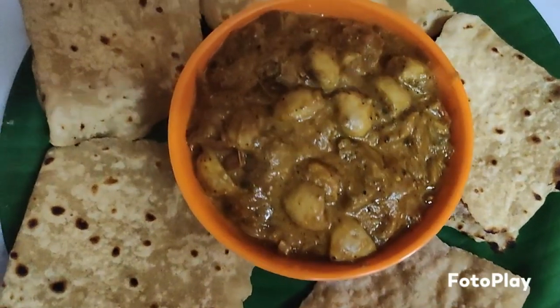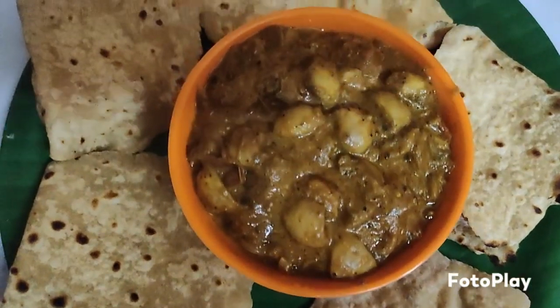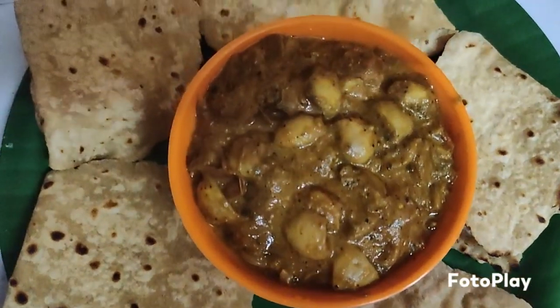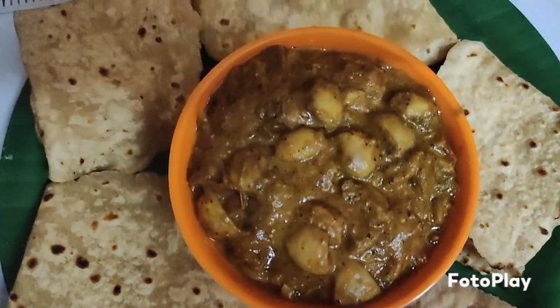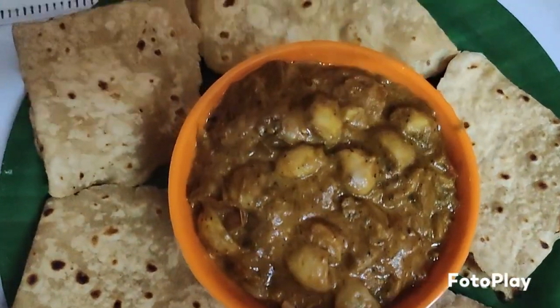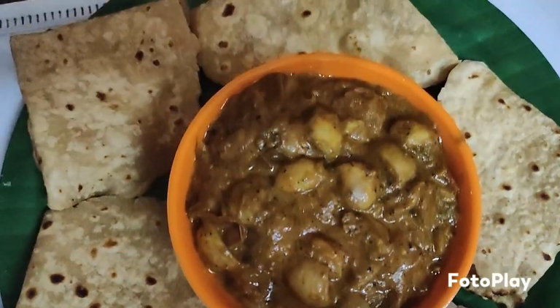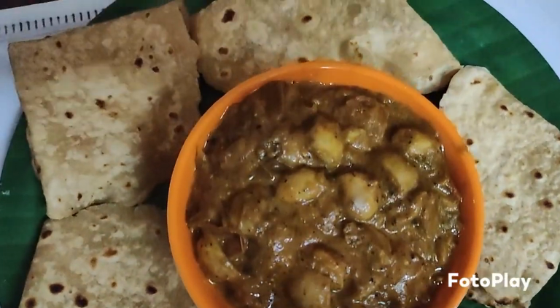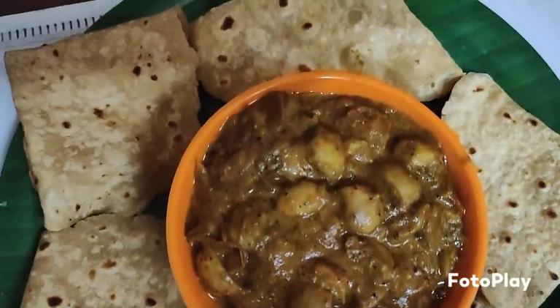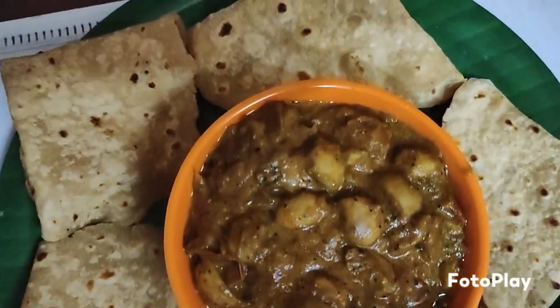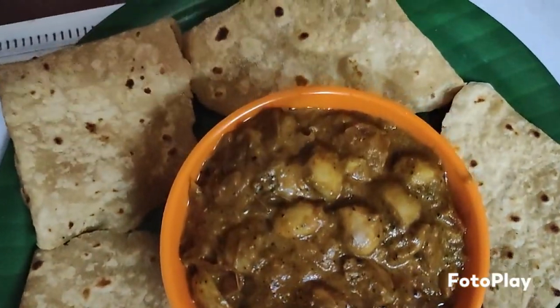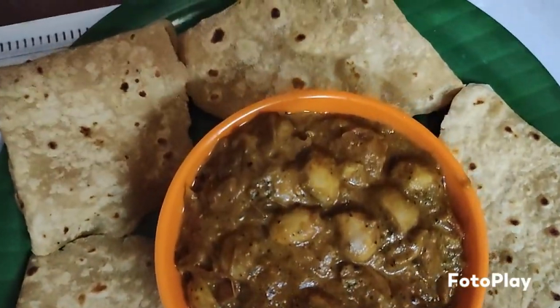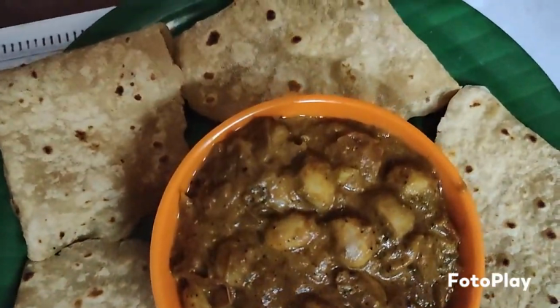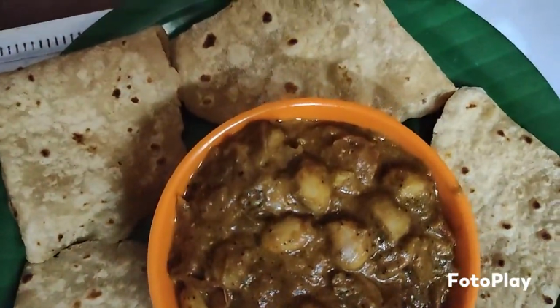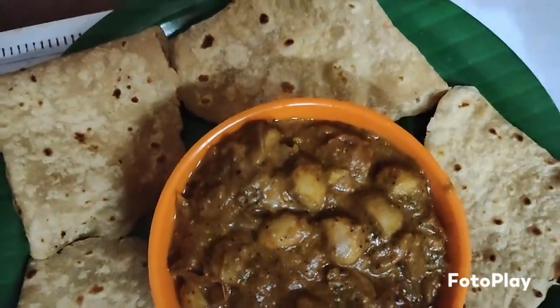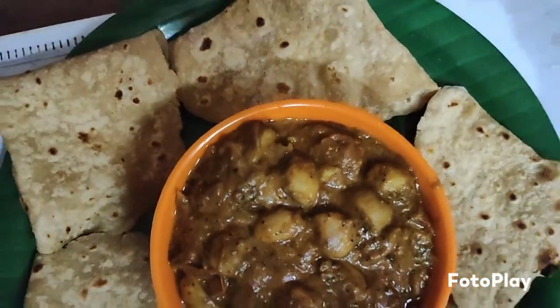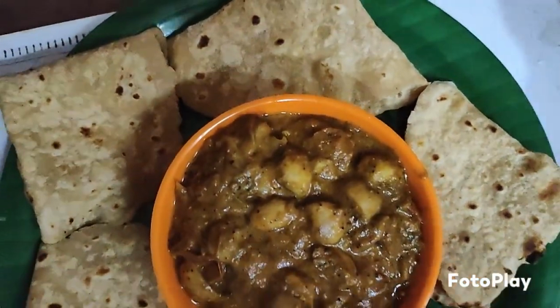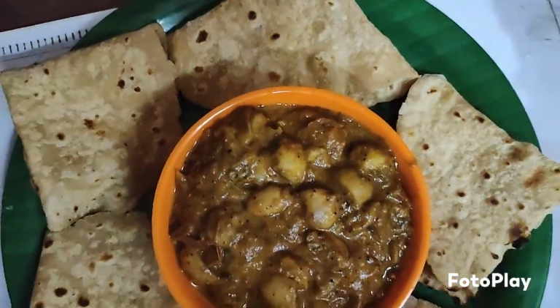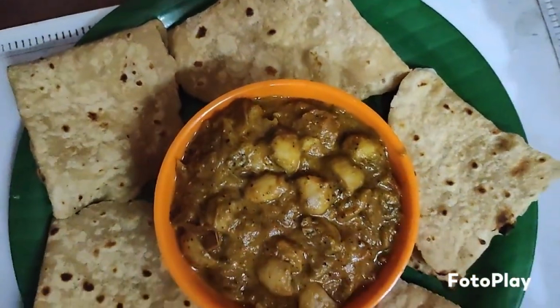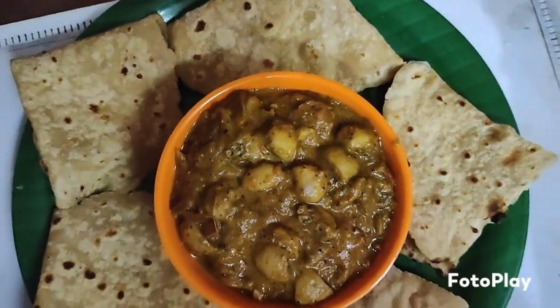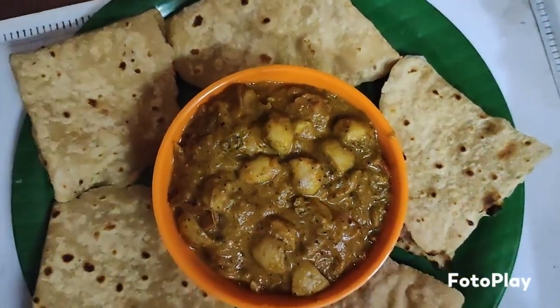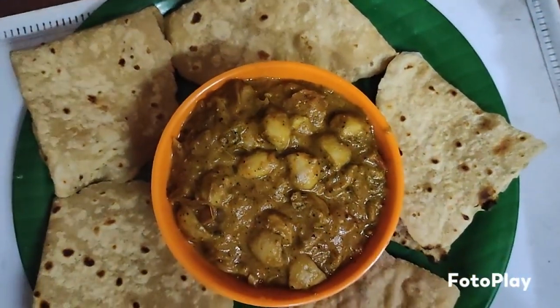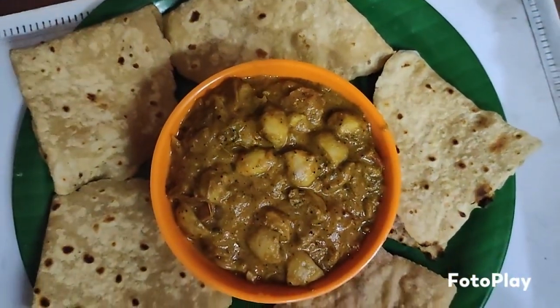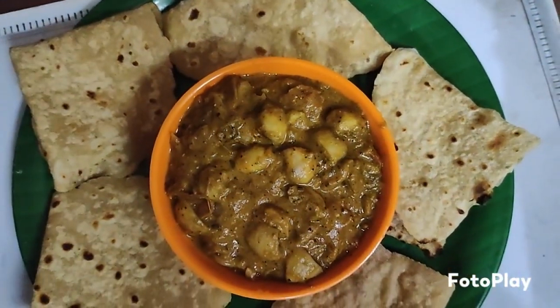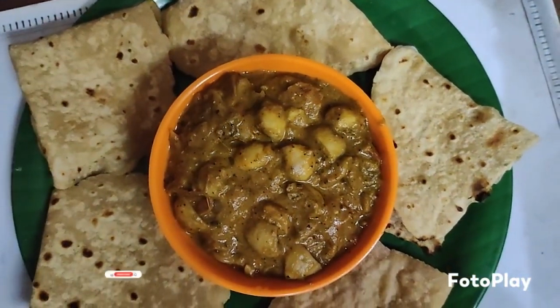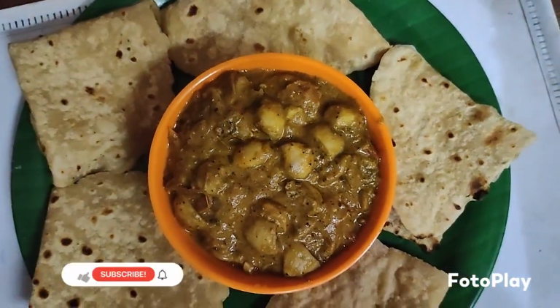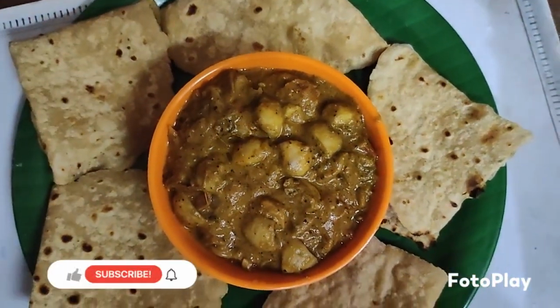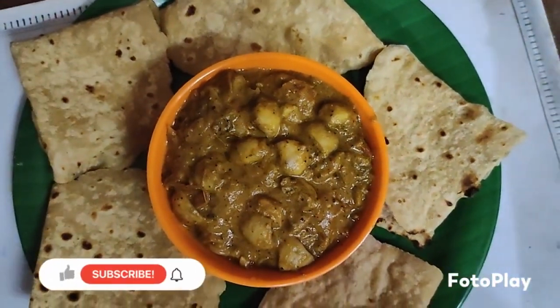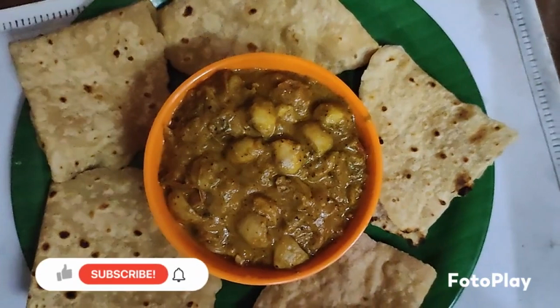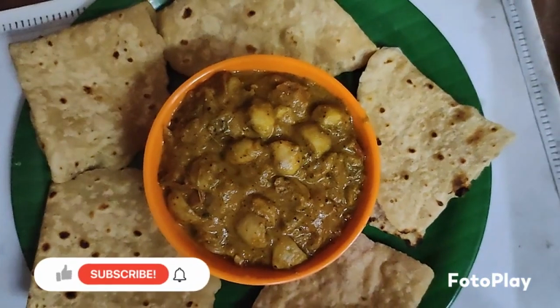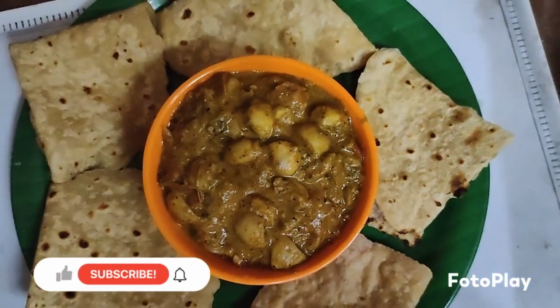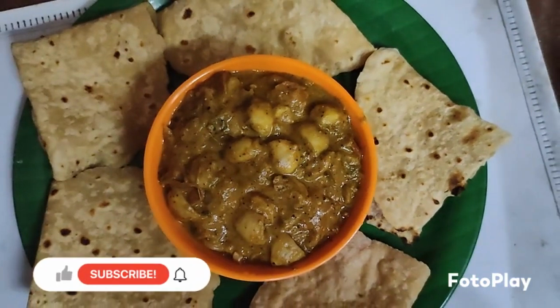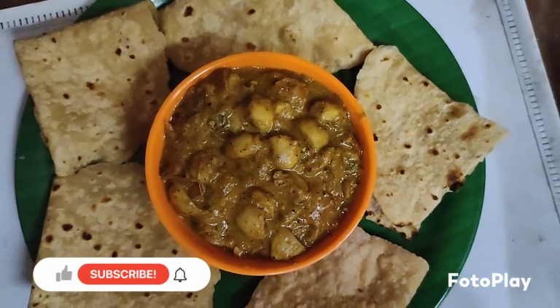If you want to eat this dish, you can eat it with idli, dough, chapati and sauce.